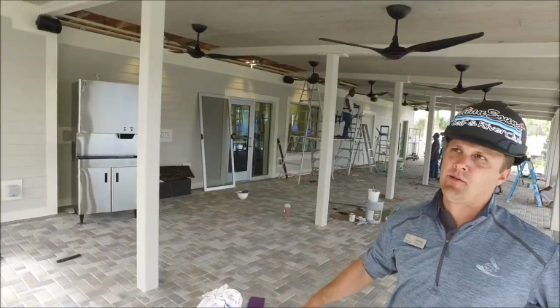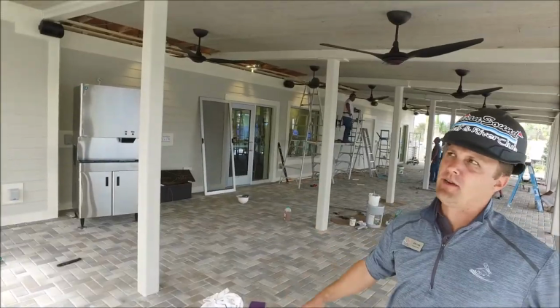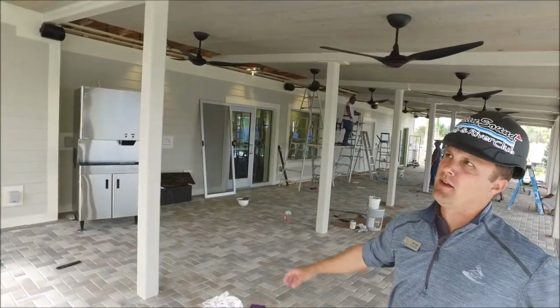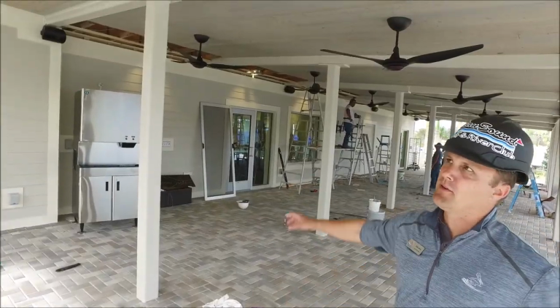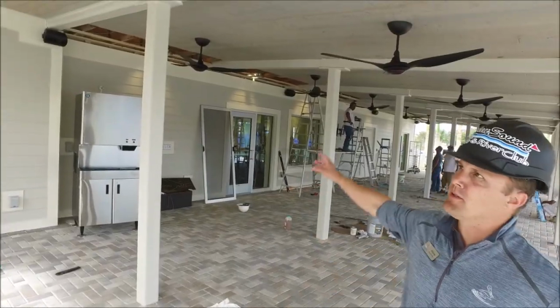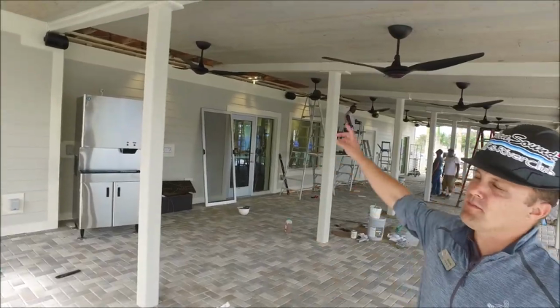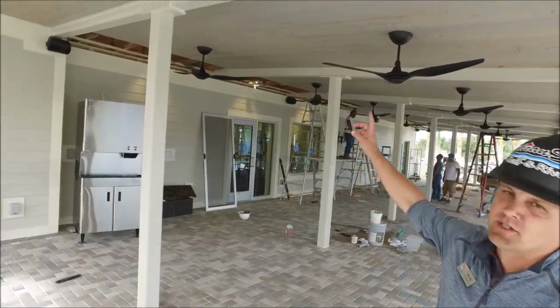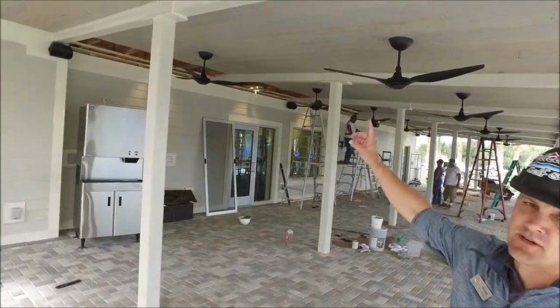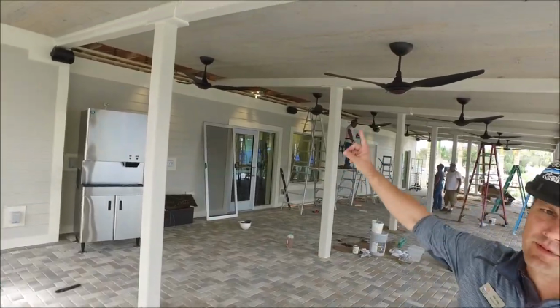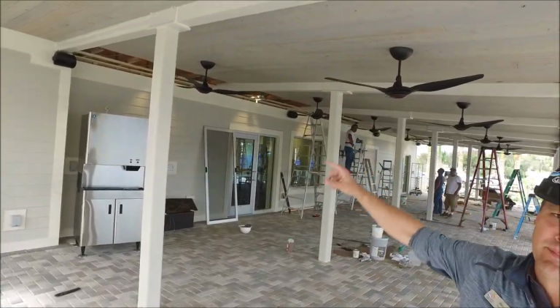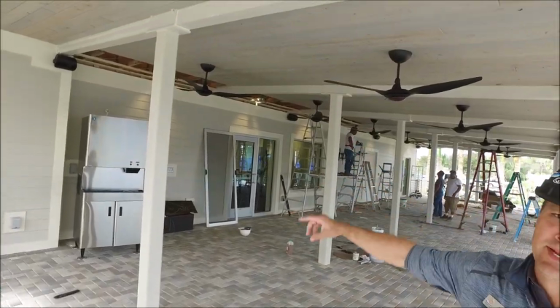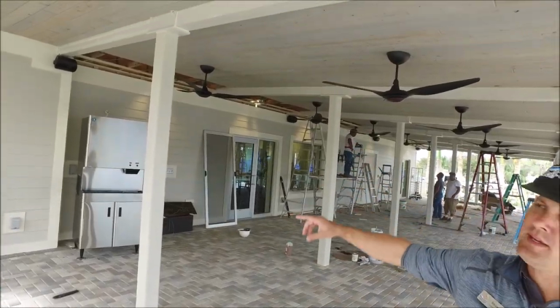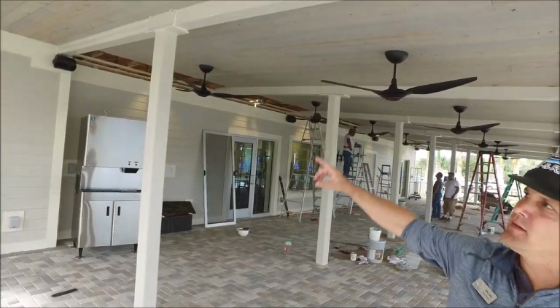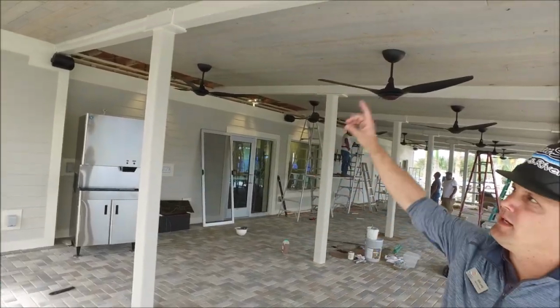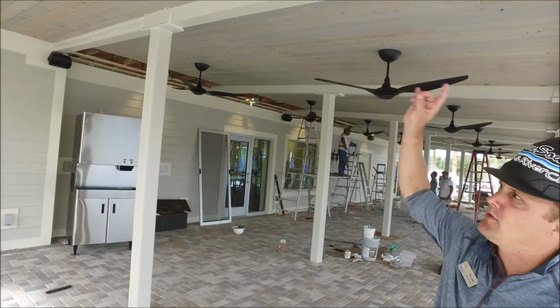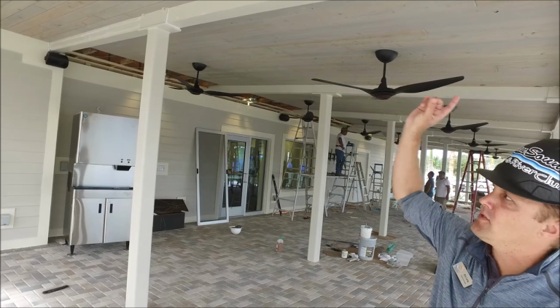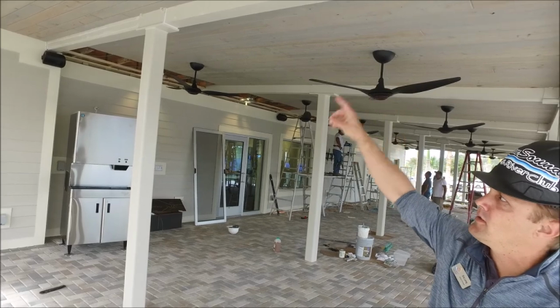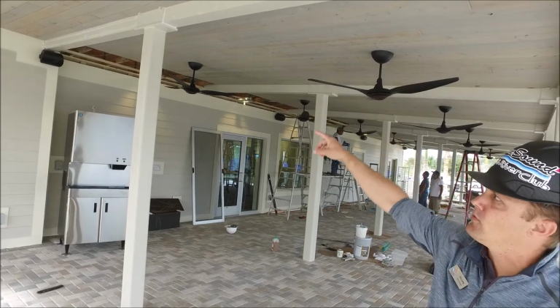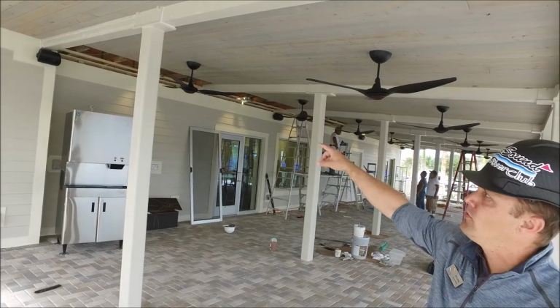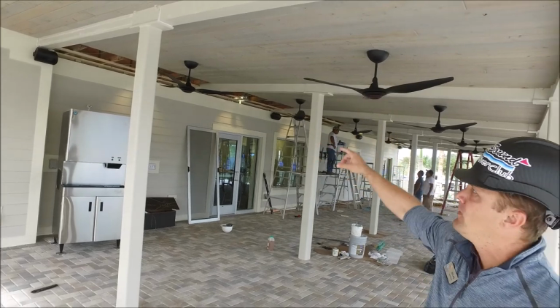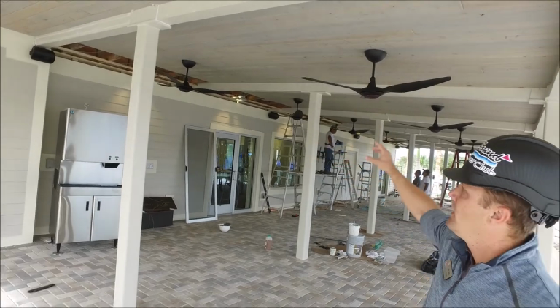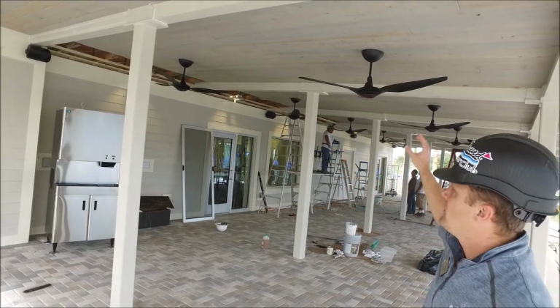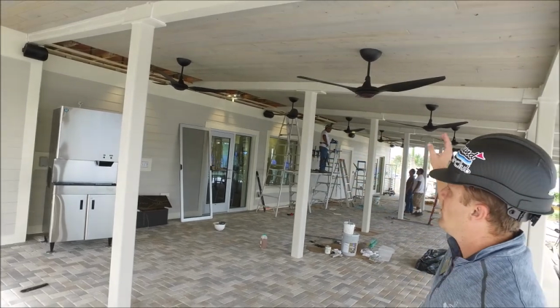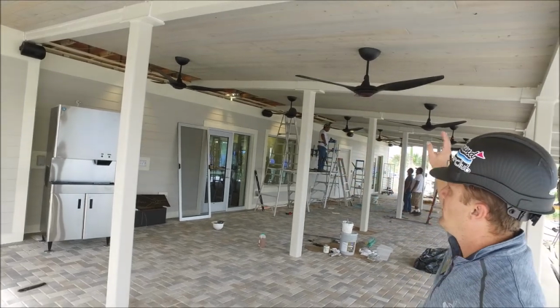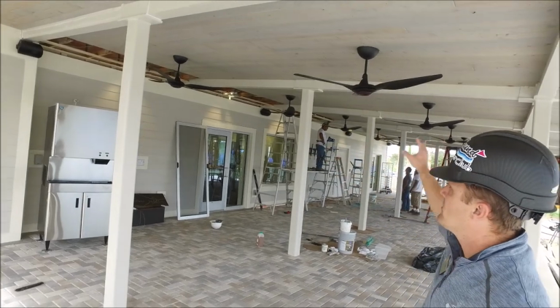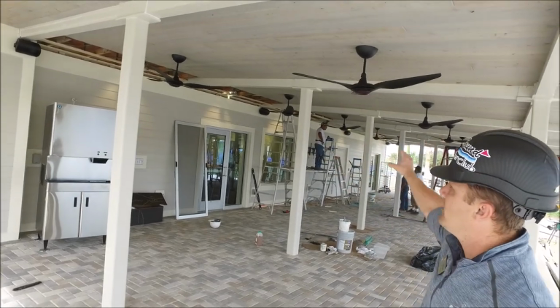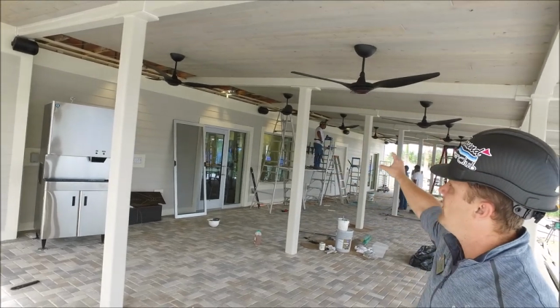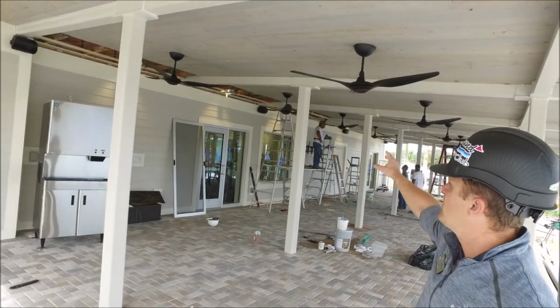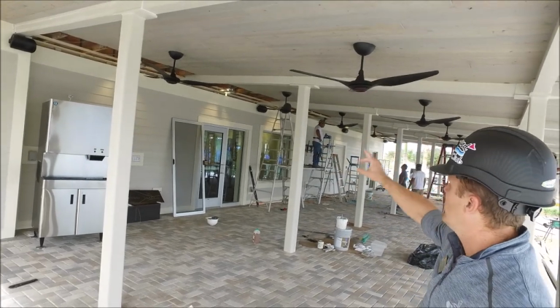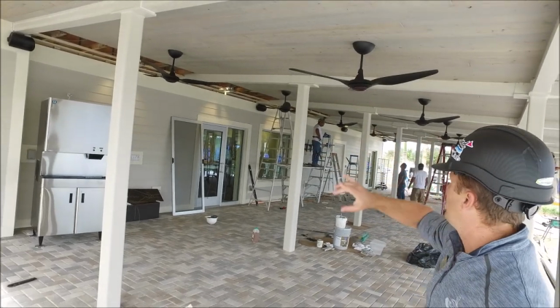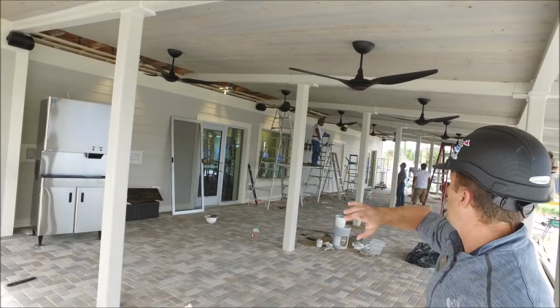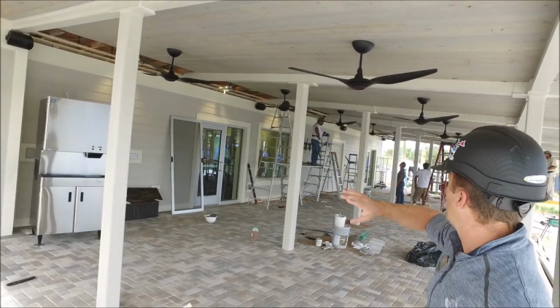We're under the covered patio area. They're doing some touch-up on the painting and all the tongue and groove is almost finished up.